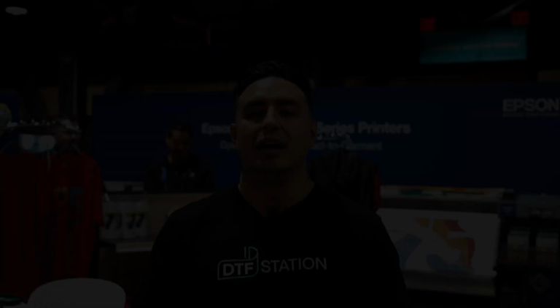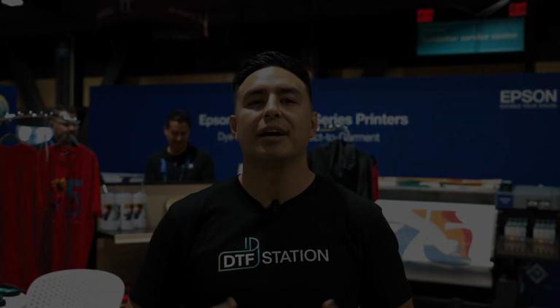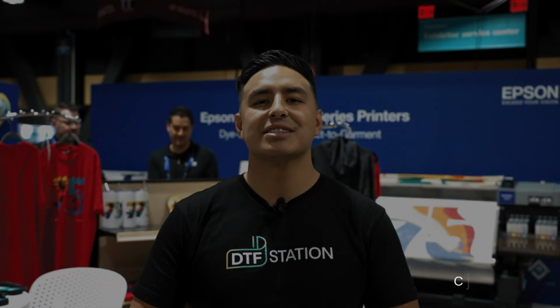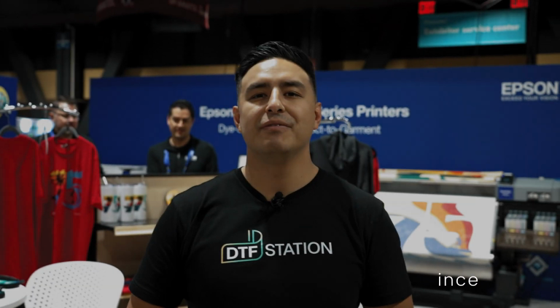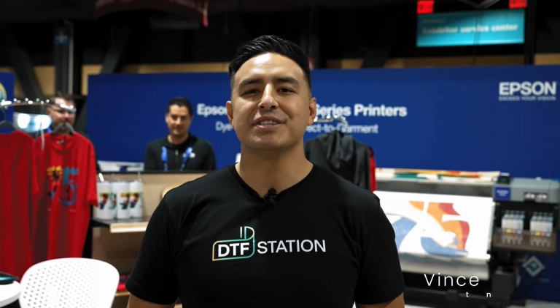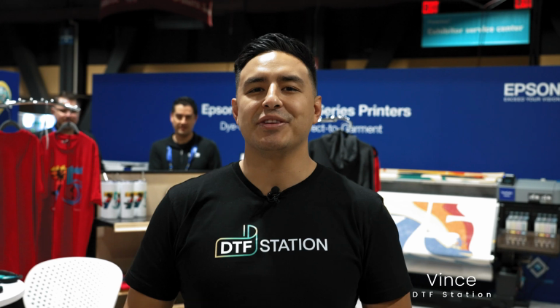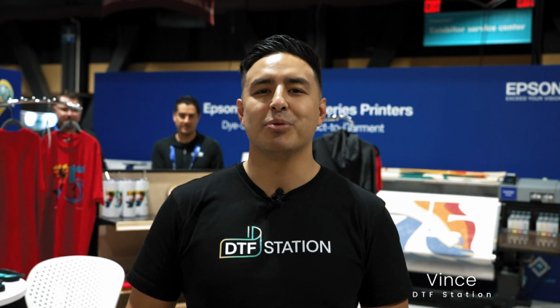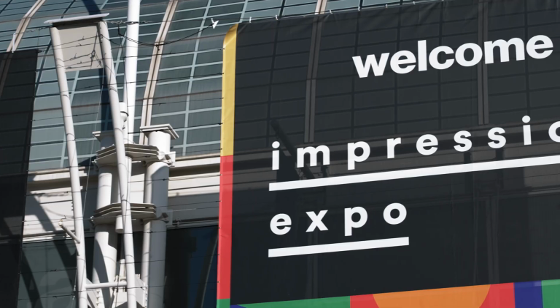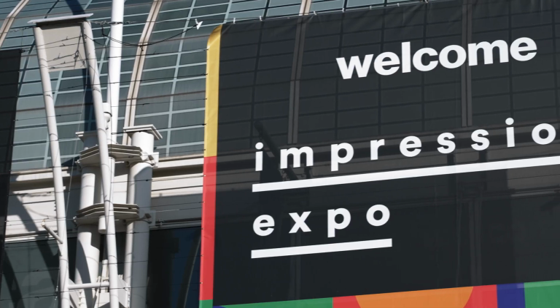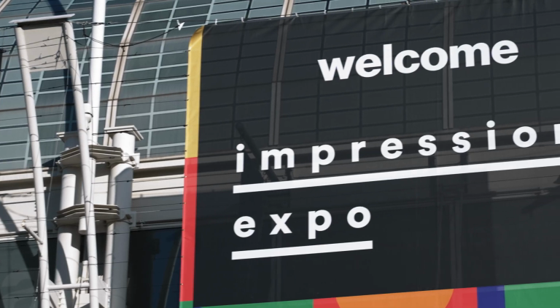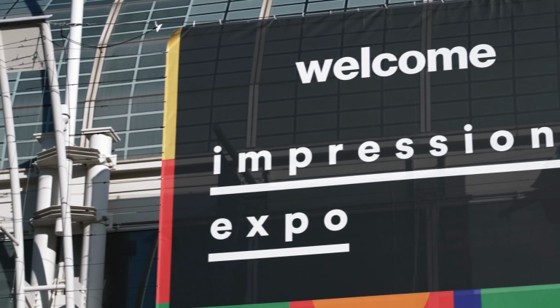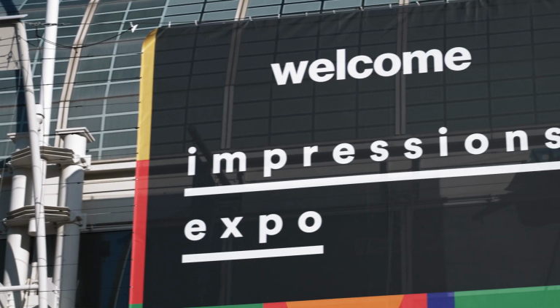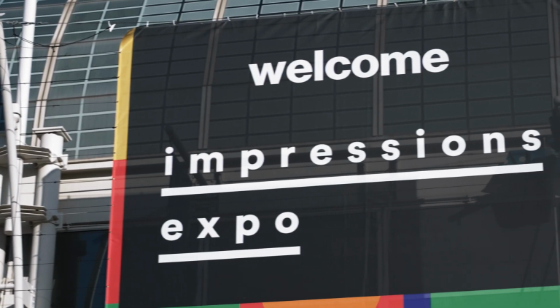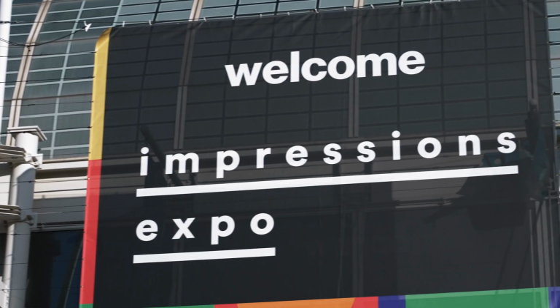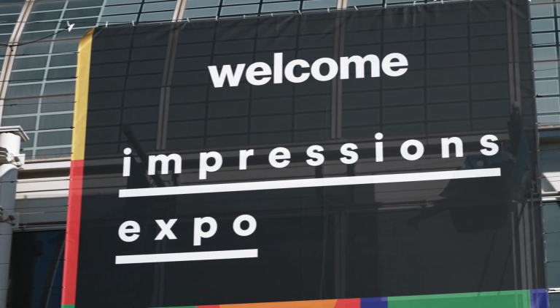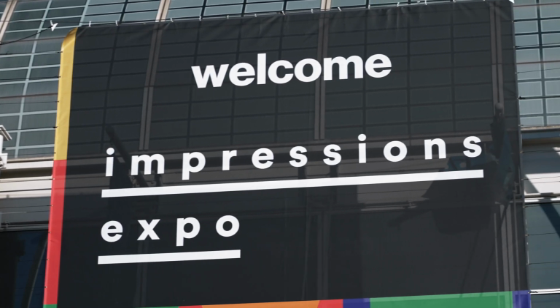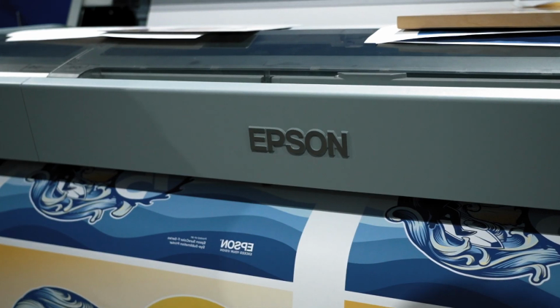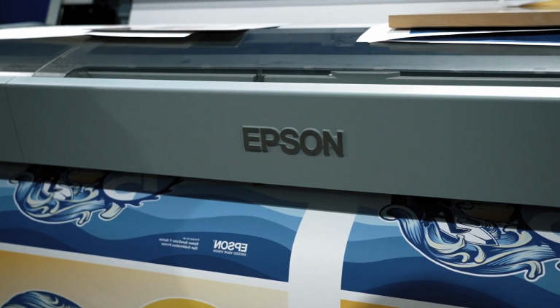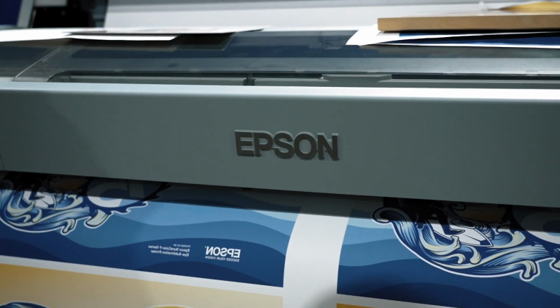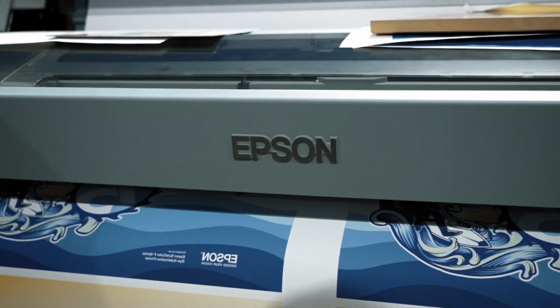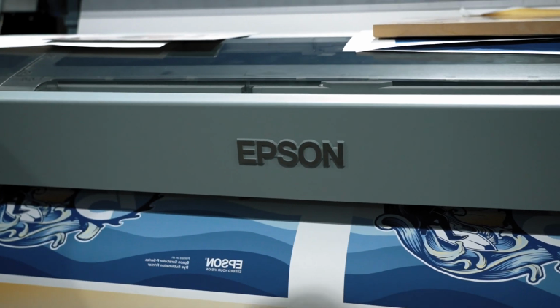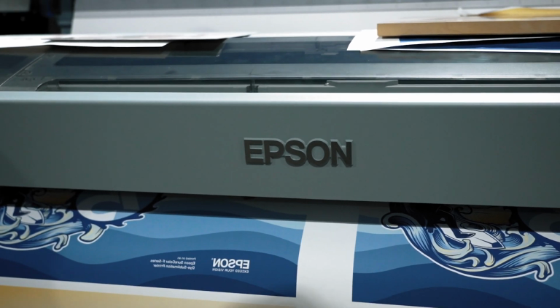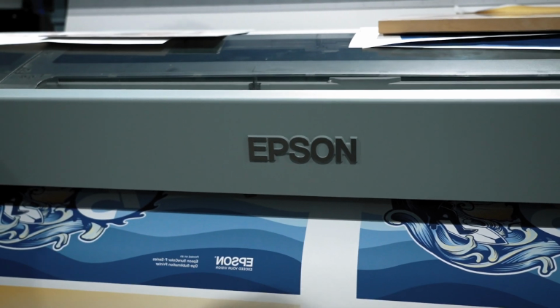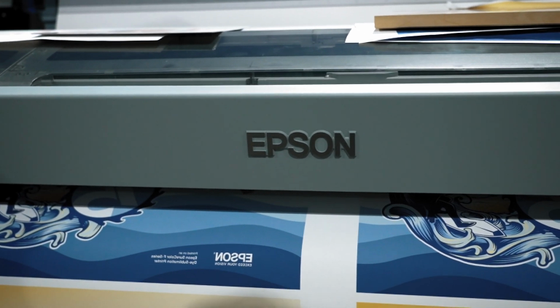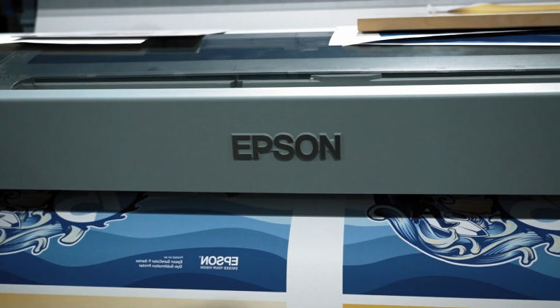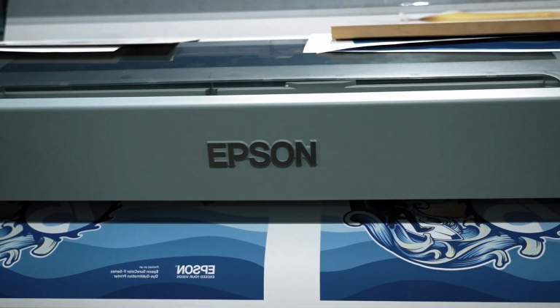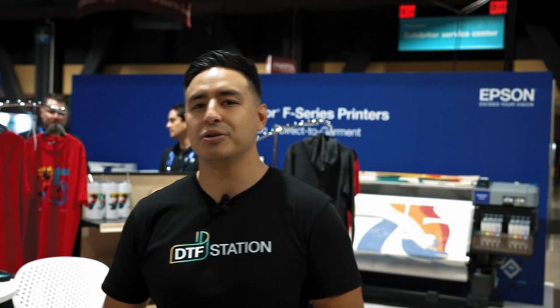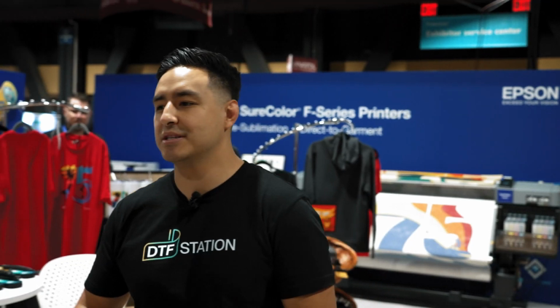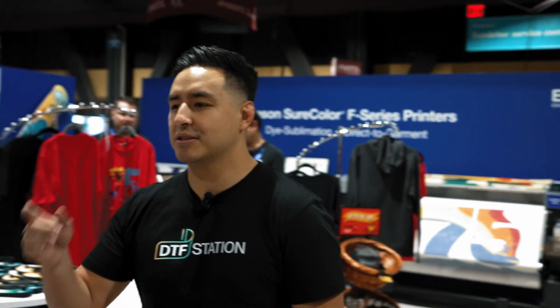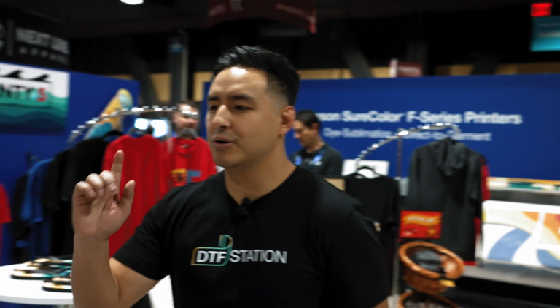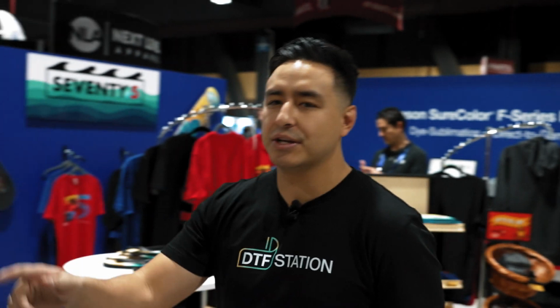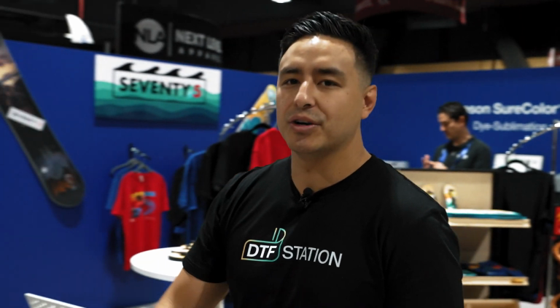Hey guys, I'm Vincent at the Impressions Expo. We are at the Epson booth and I have quite the surprise. We're super excited to show you guys — let's go ahead and take a look.